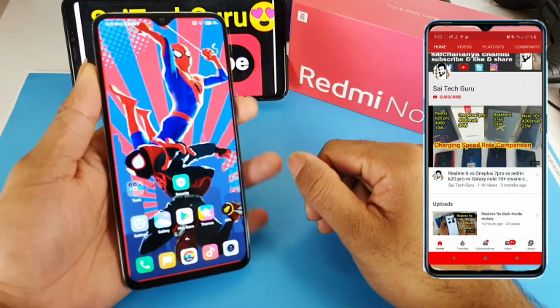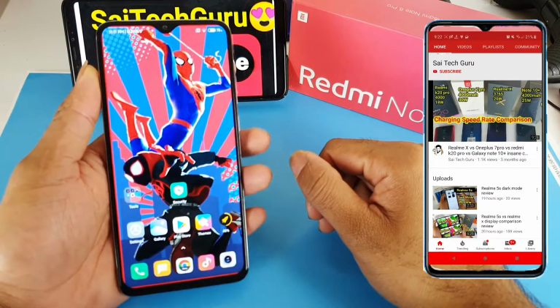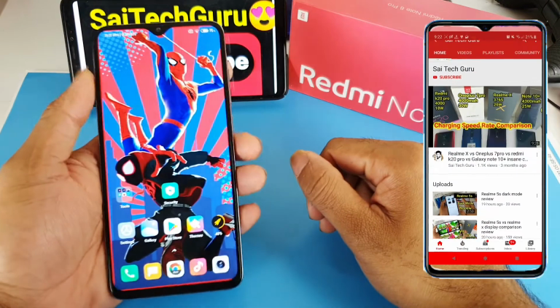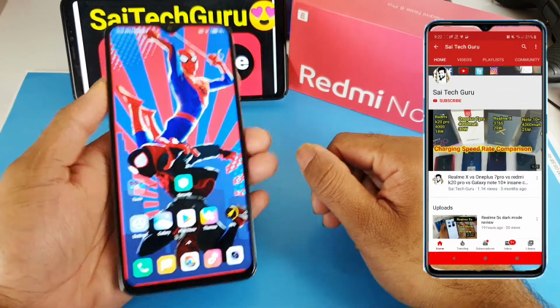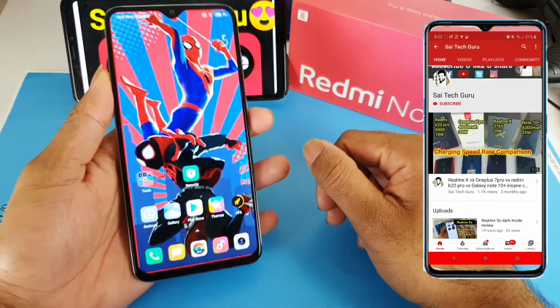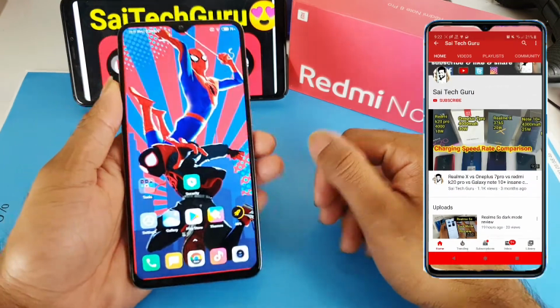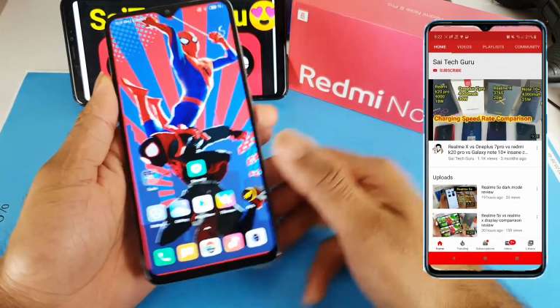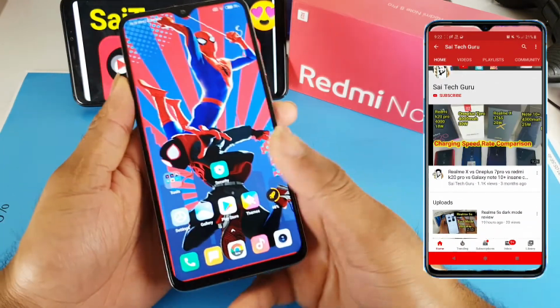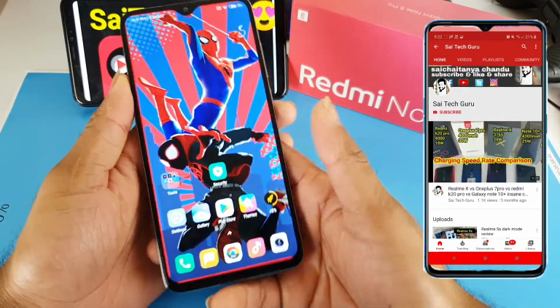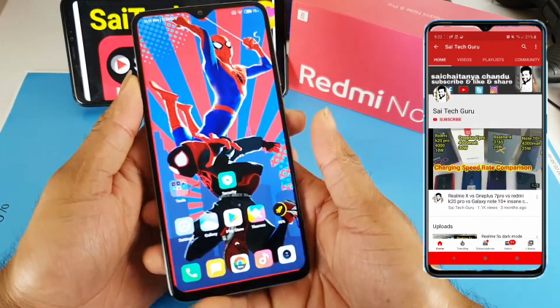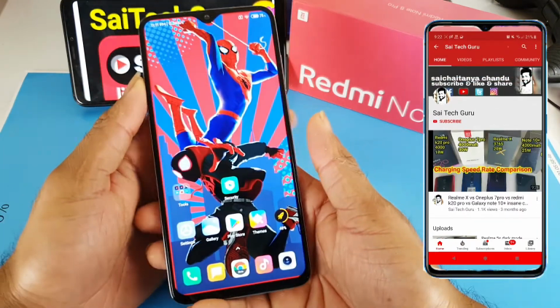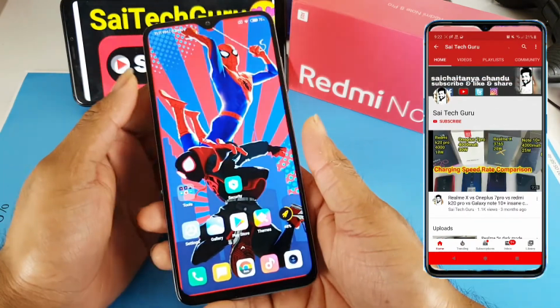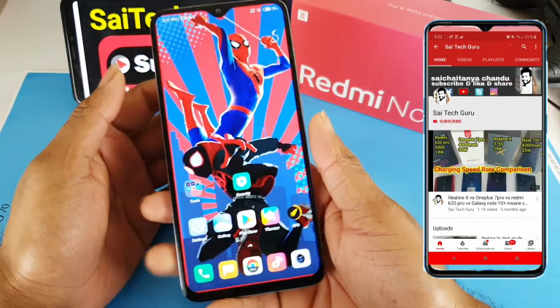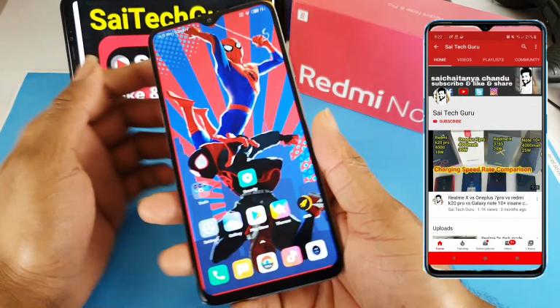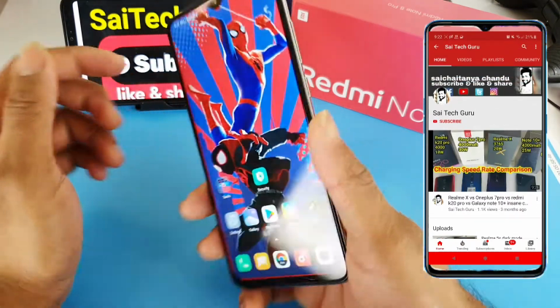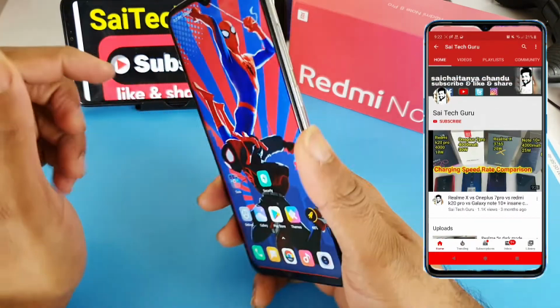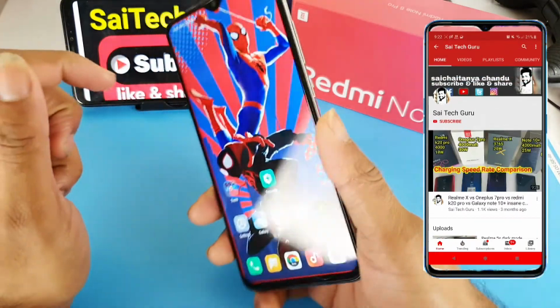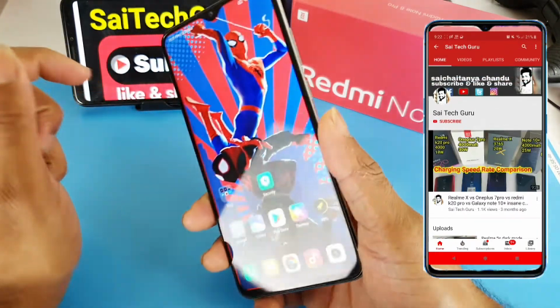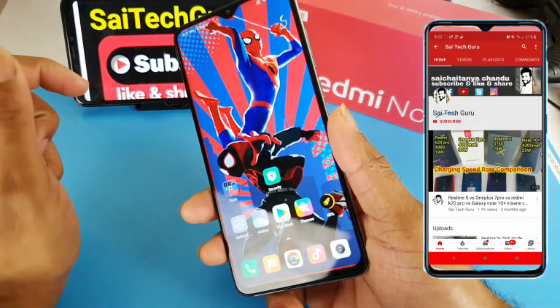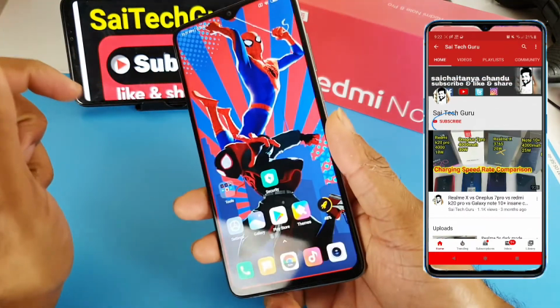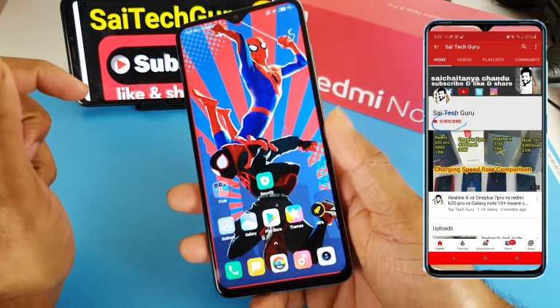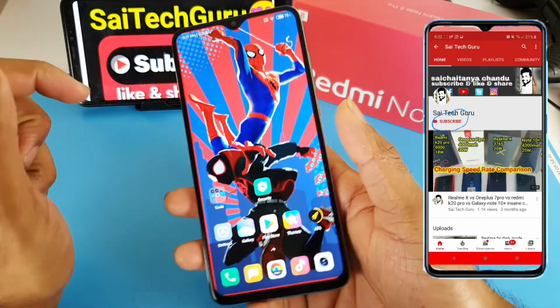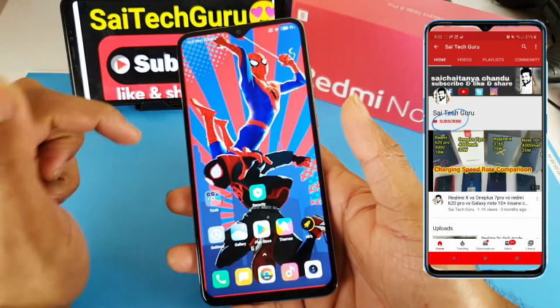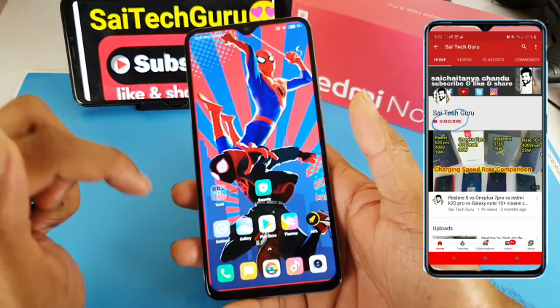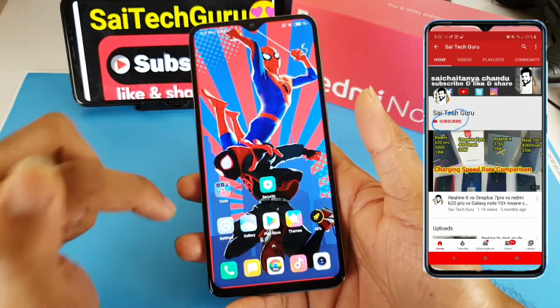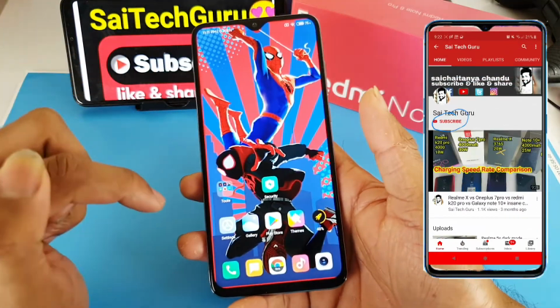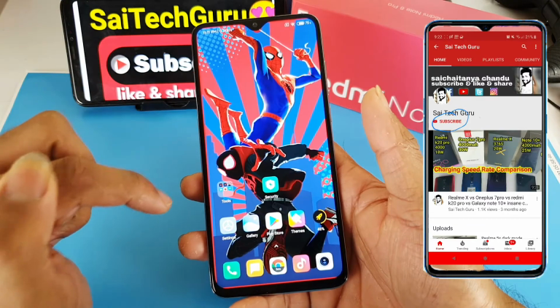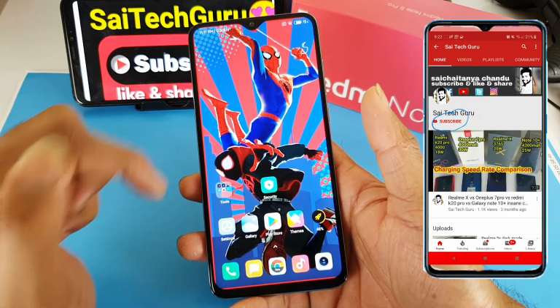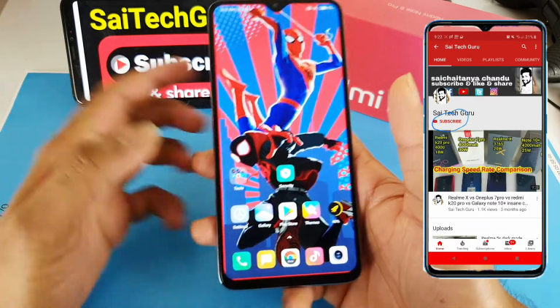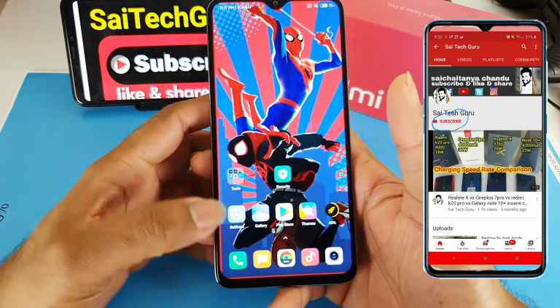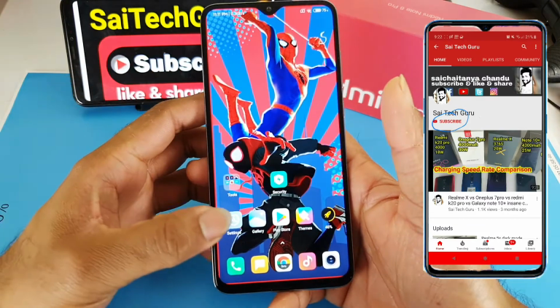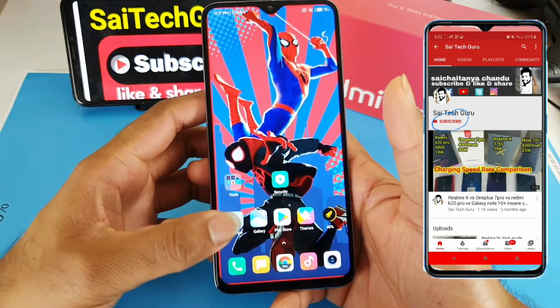Hi friends, I am Sai Jaitanya. Welcome to SciTech Guru. In this video I am going to tell you about the recent update which I received on the Redmi Note 8 Pro device.